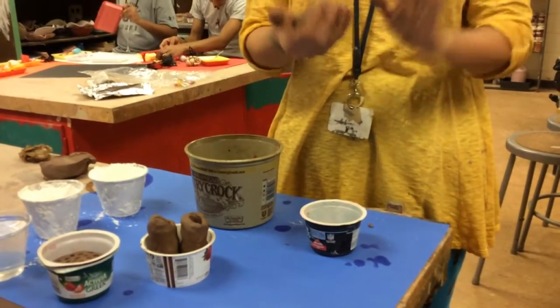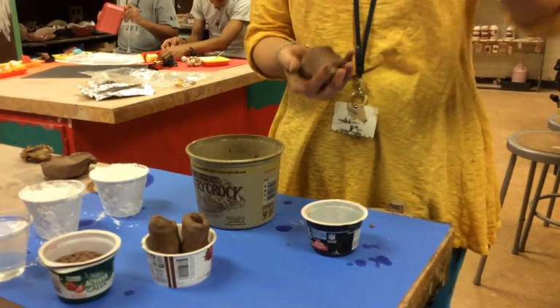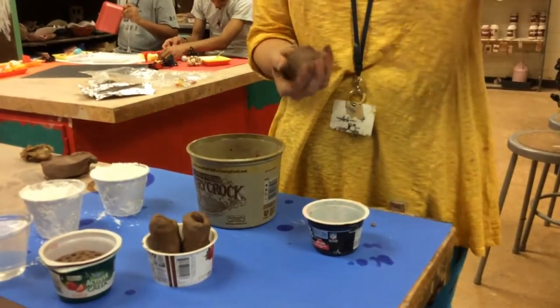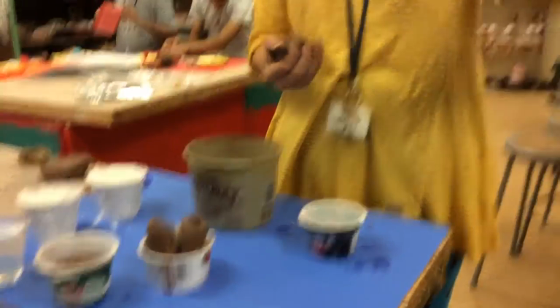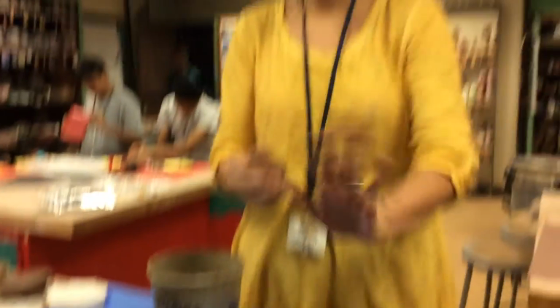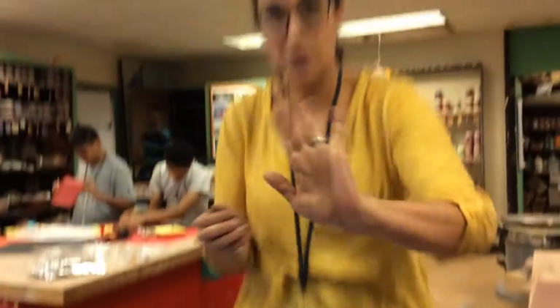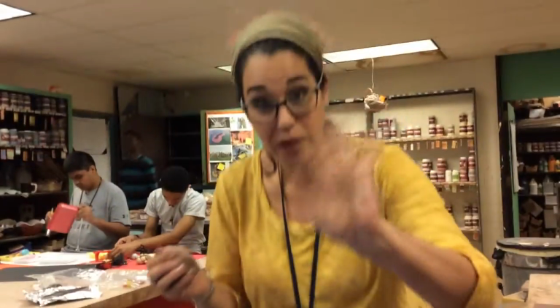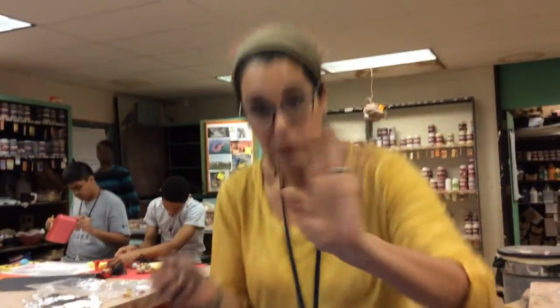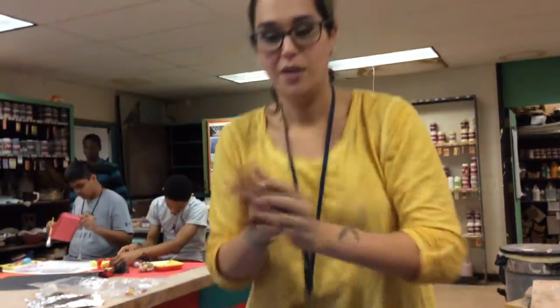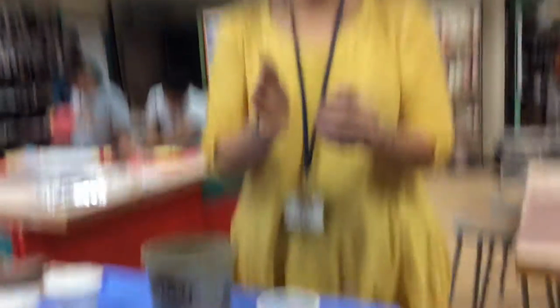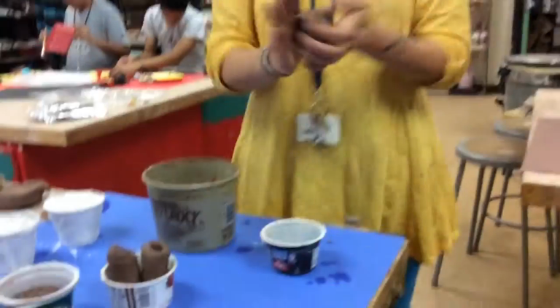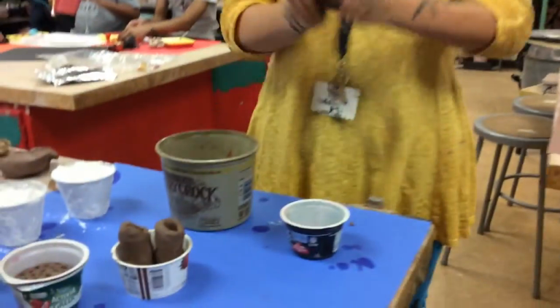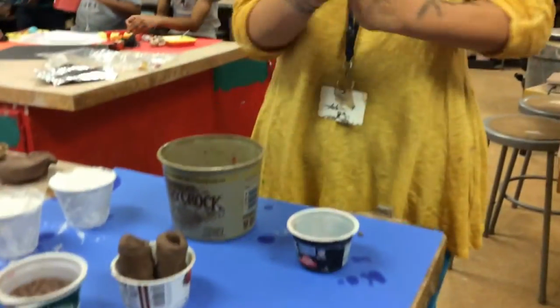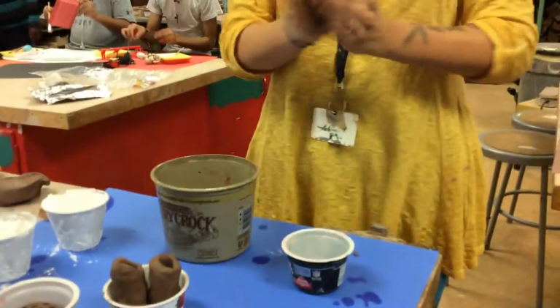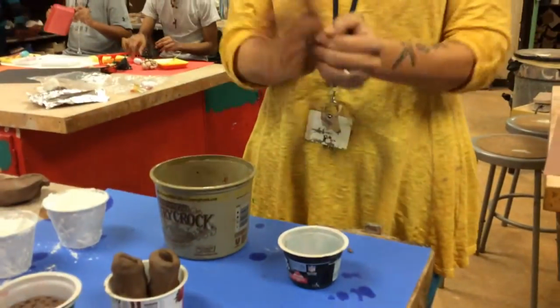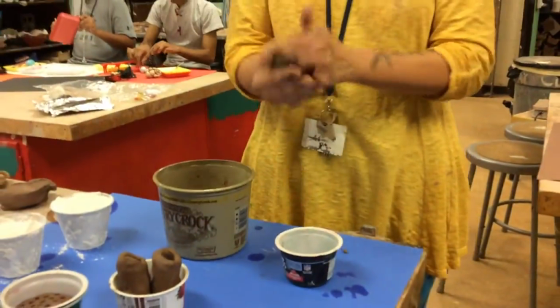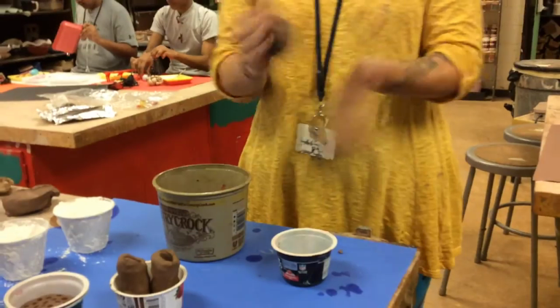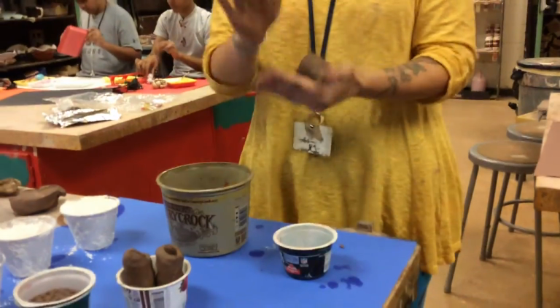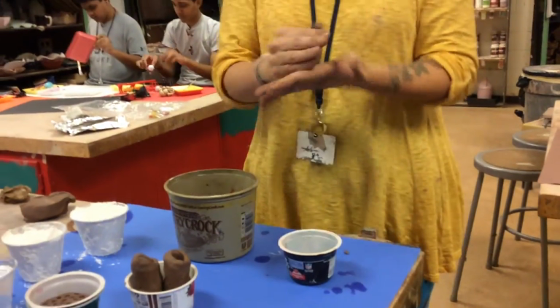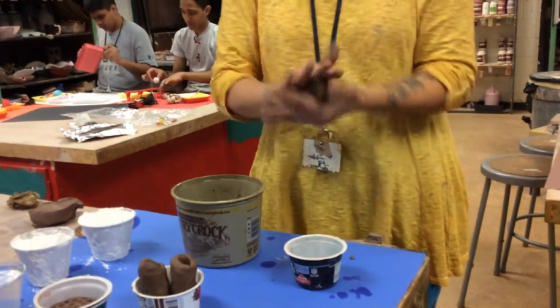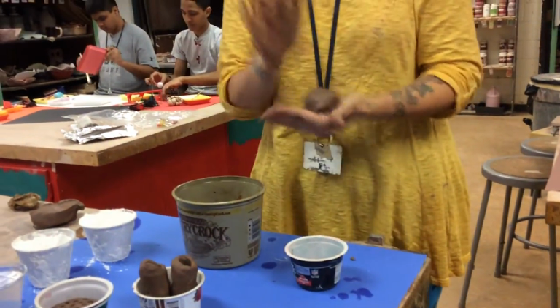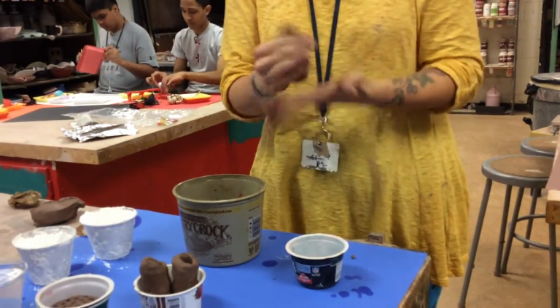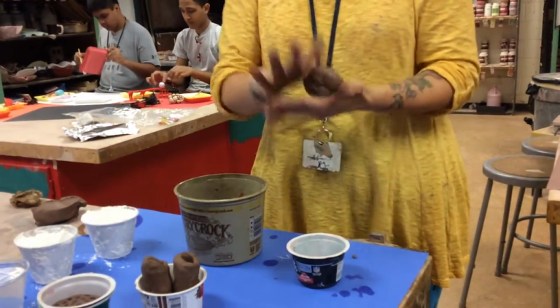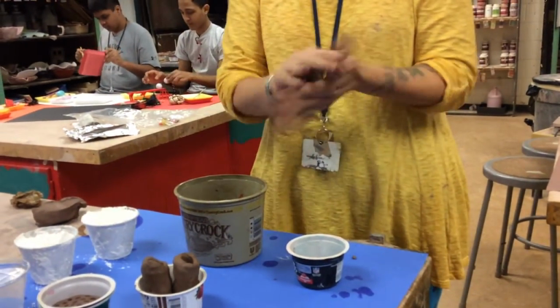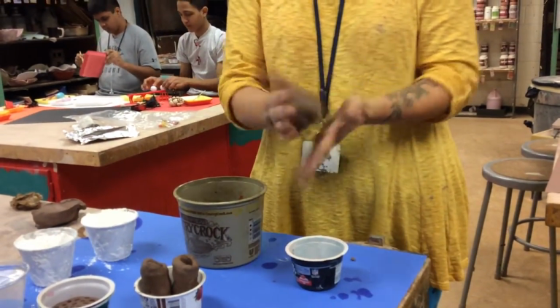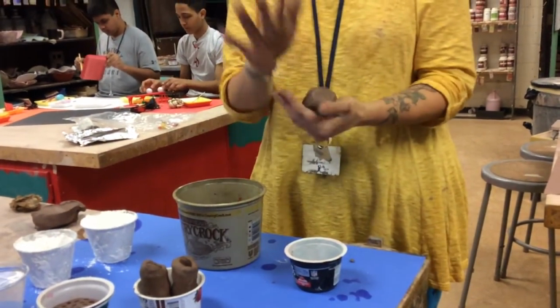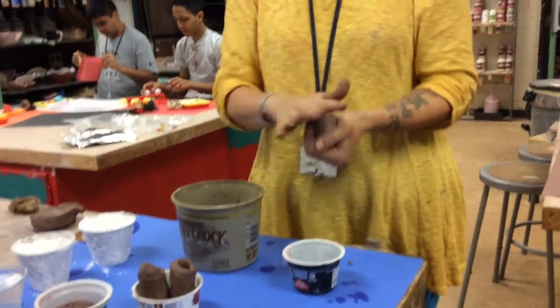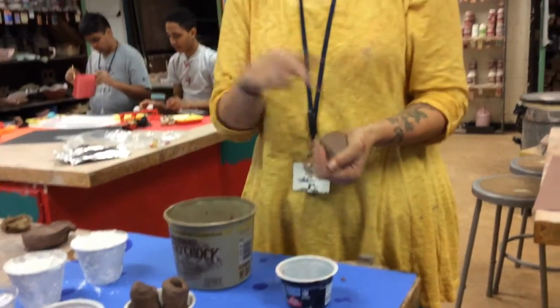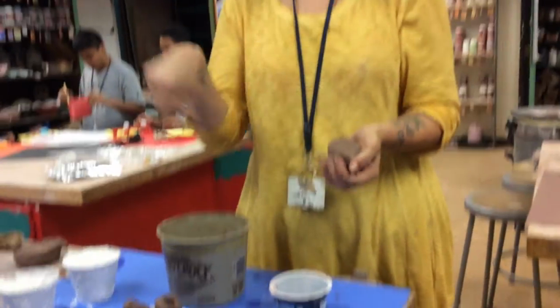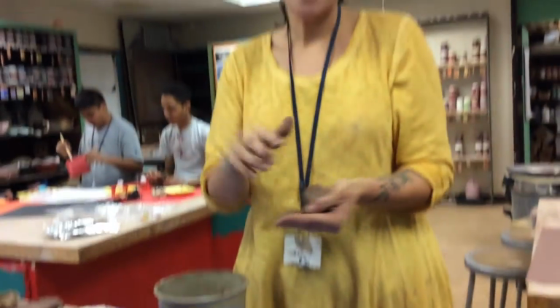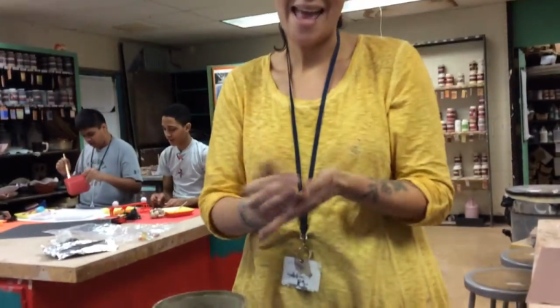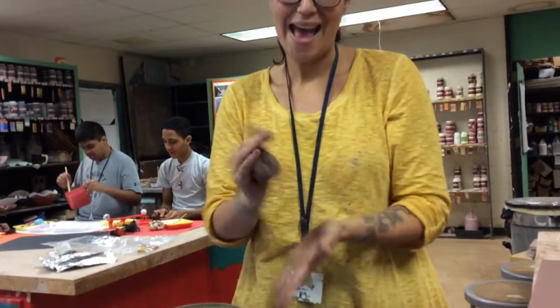Hello, can you see me? Okay, so we're going to do a quick demo on how to use plaster and clay to make some casts.